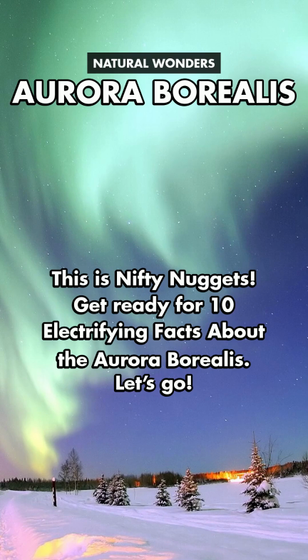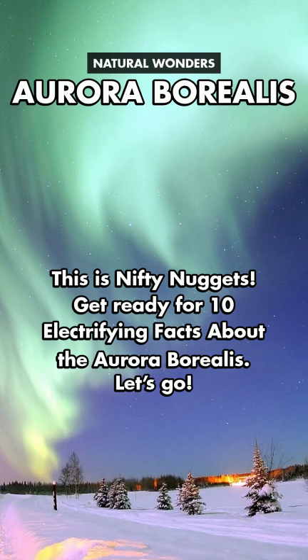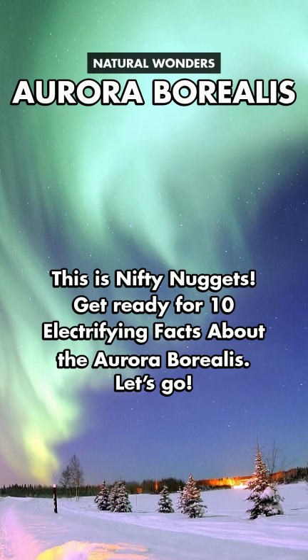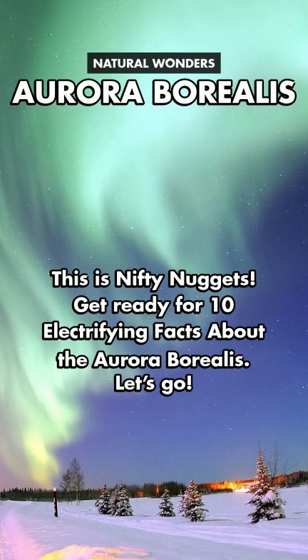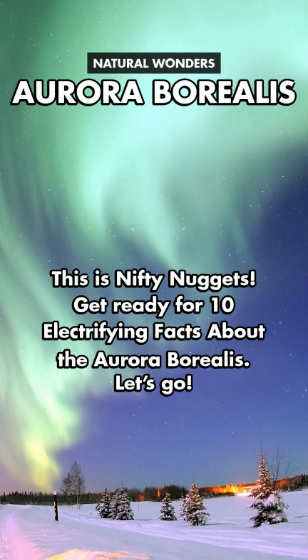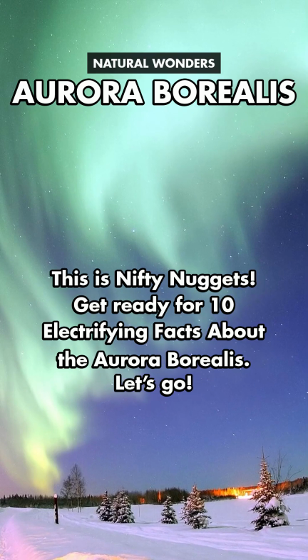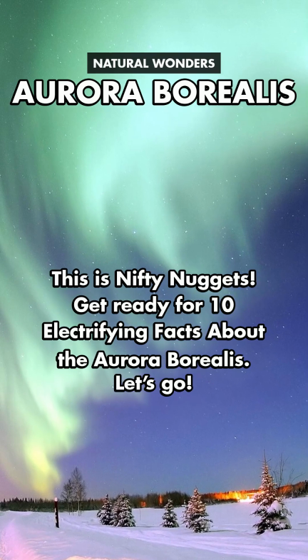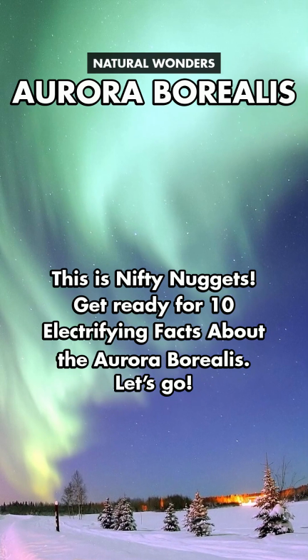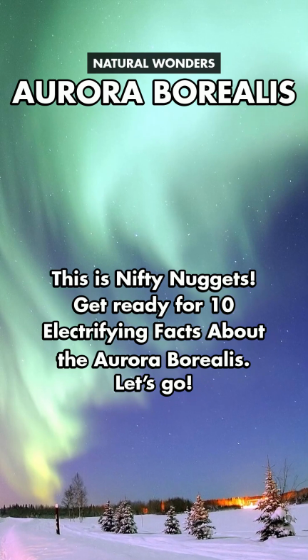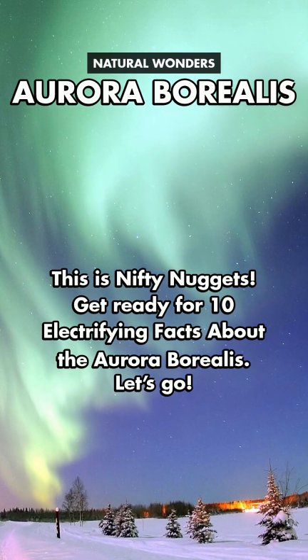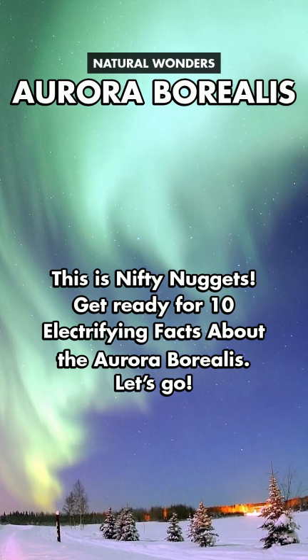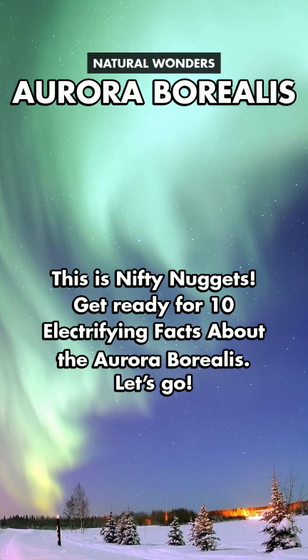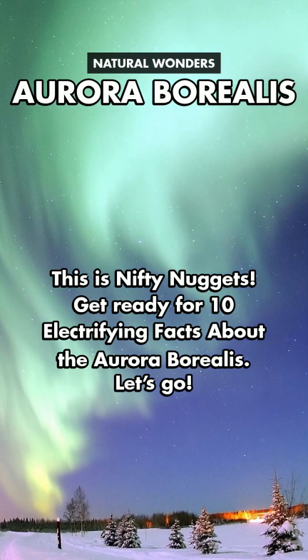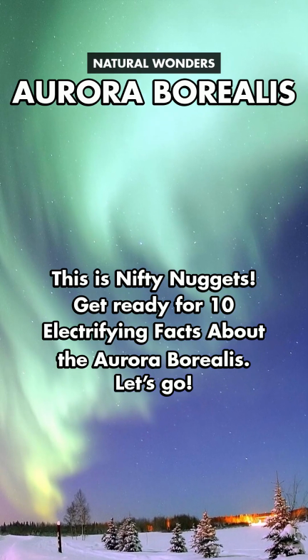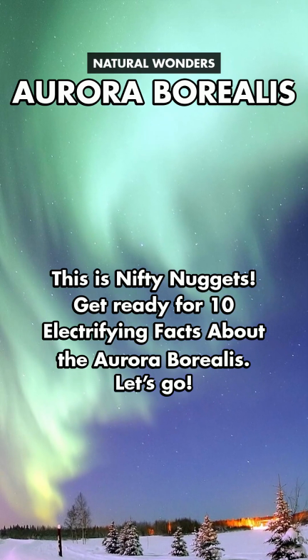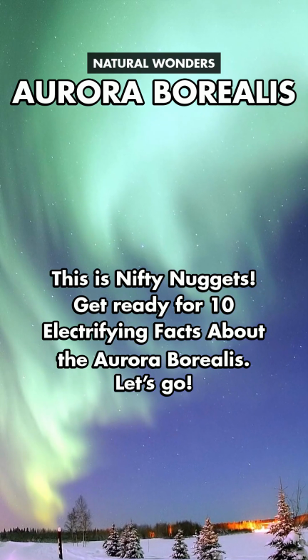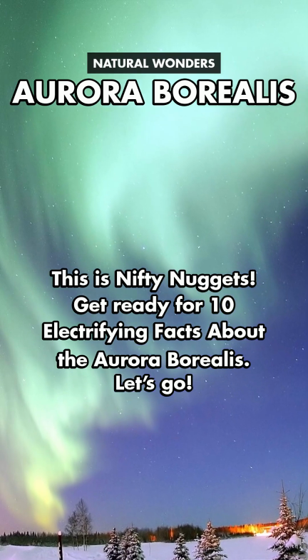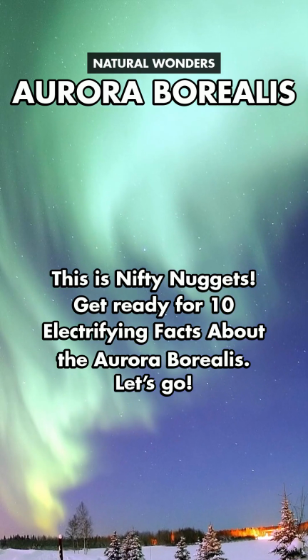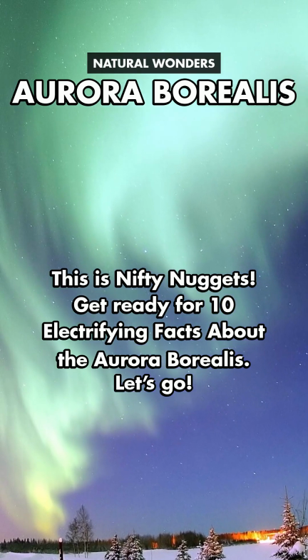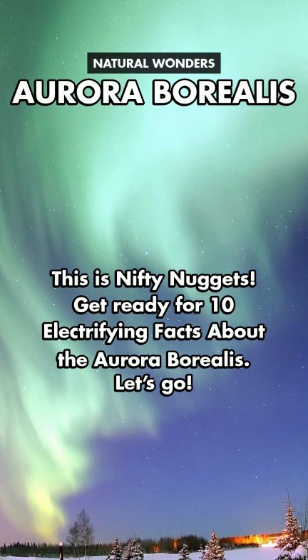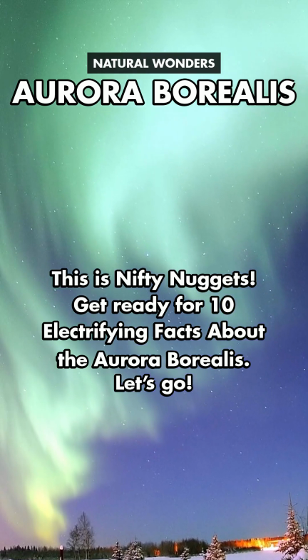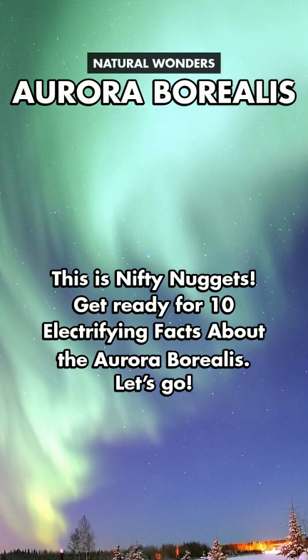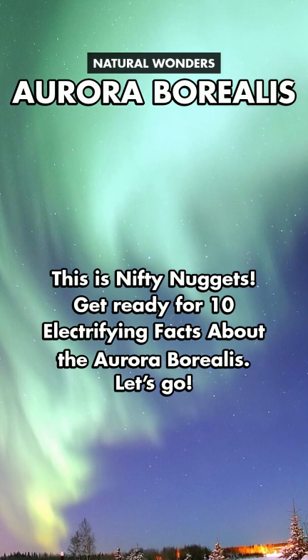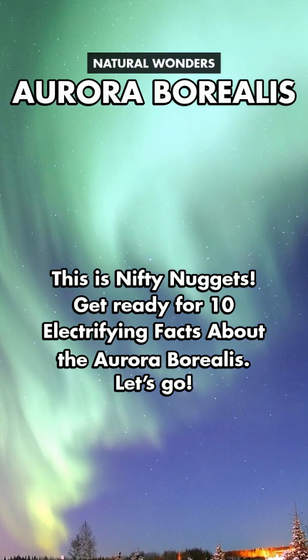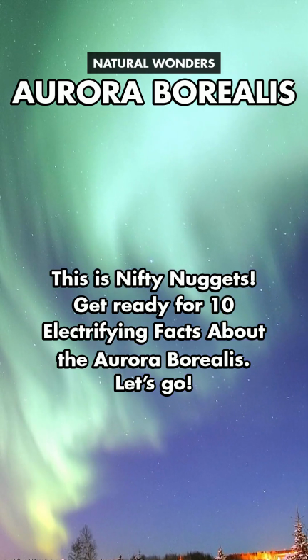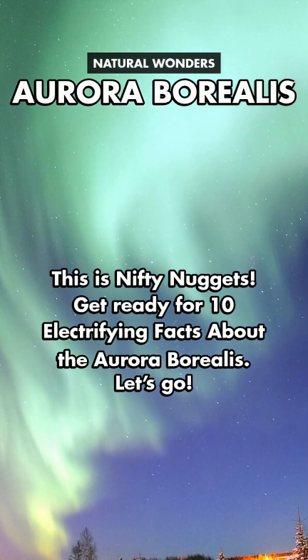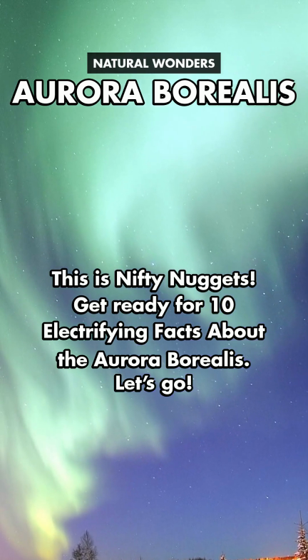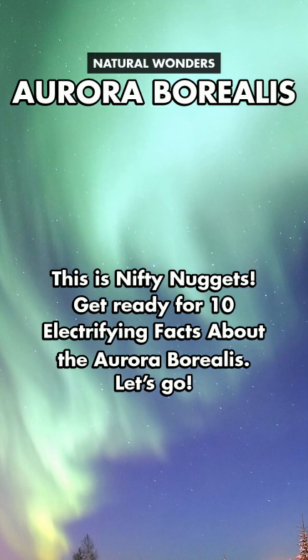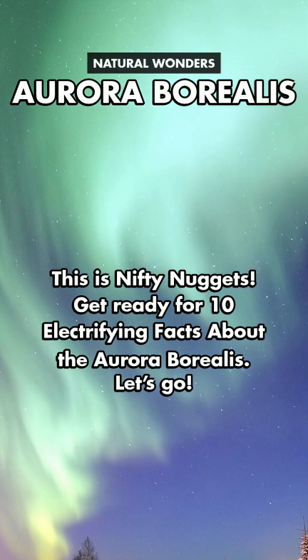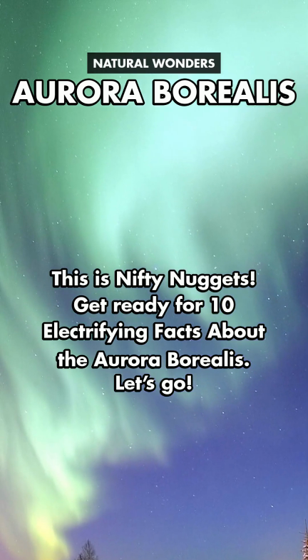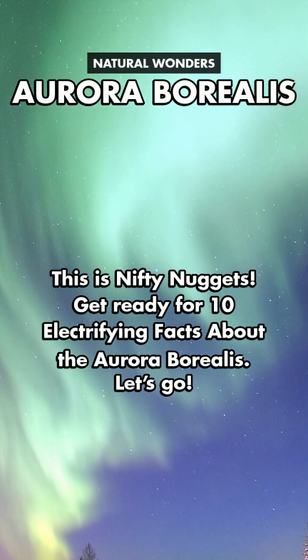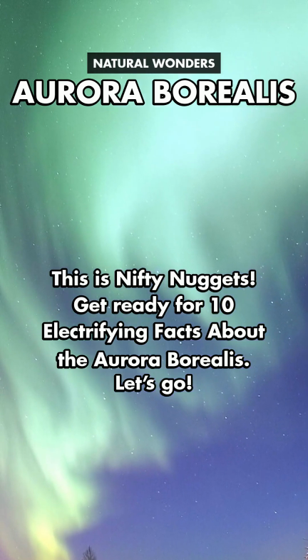This is Nifty Nuggets. Get ready for 10 electrifying facts about the Aurora Borealis. Let's go.